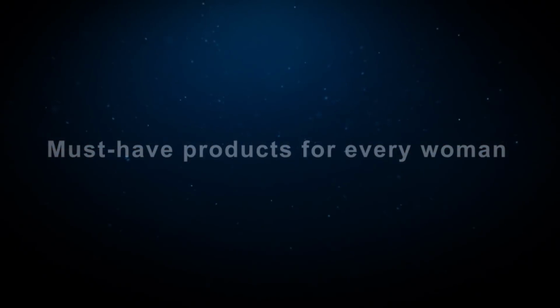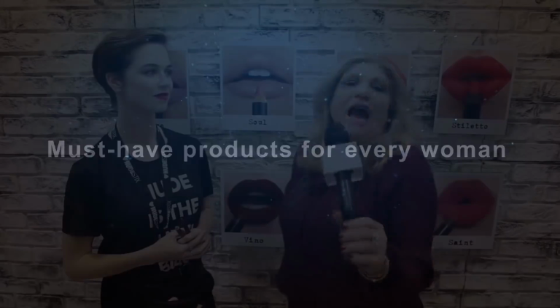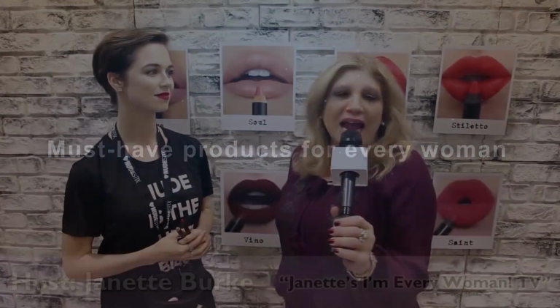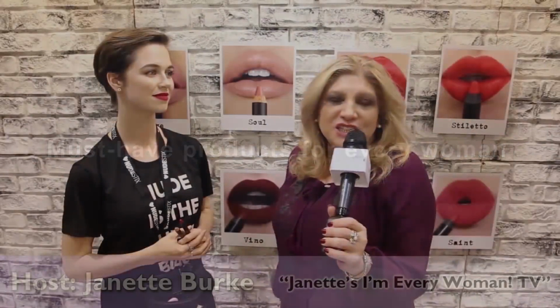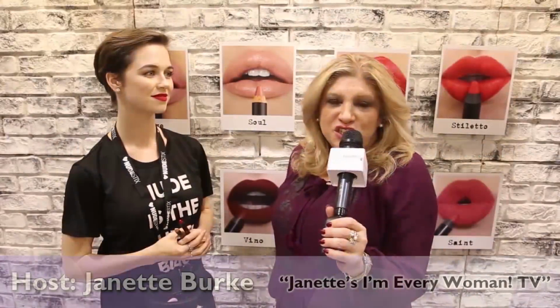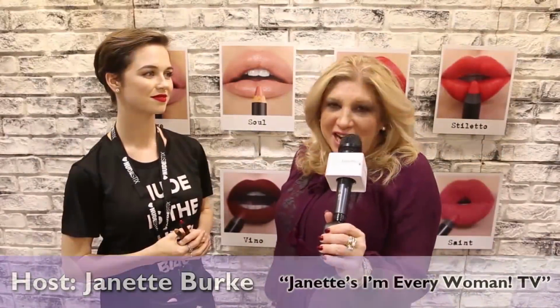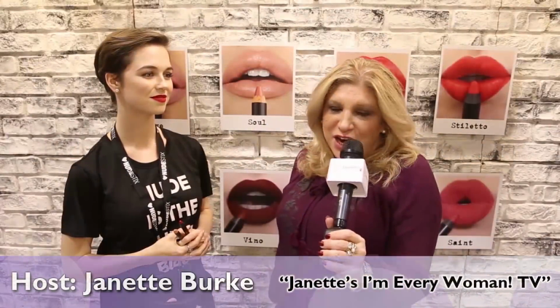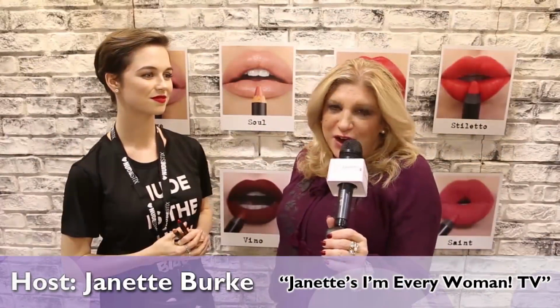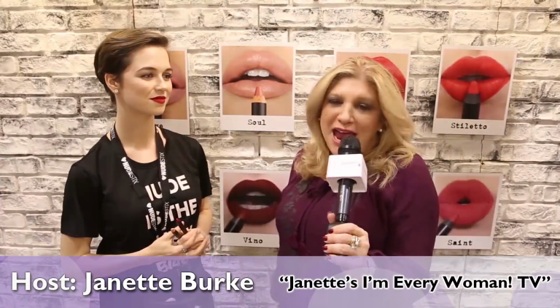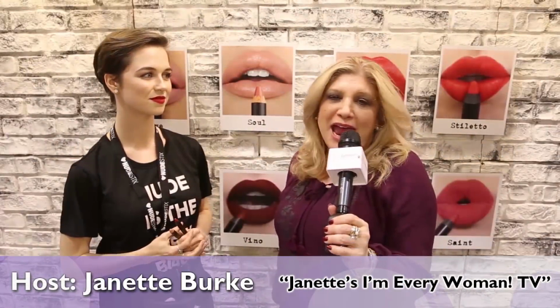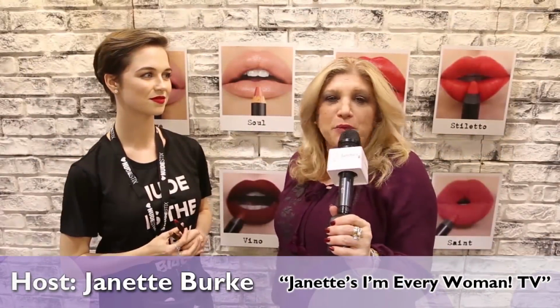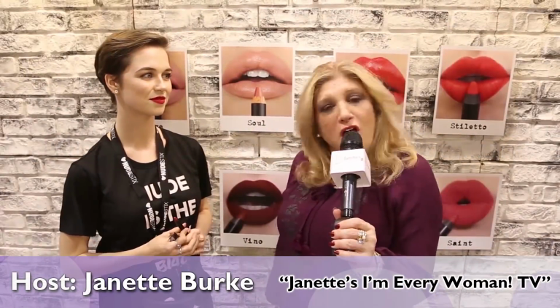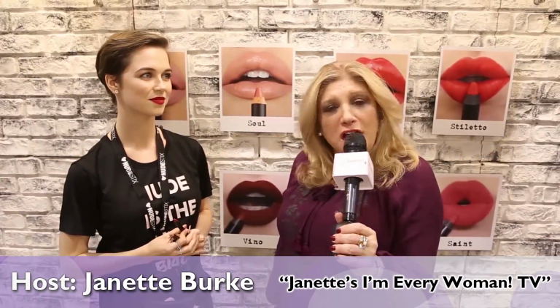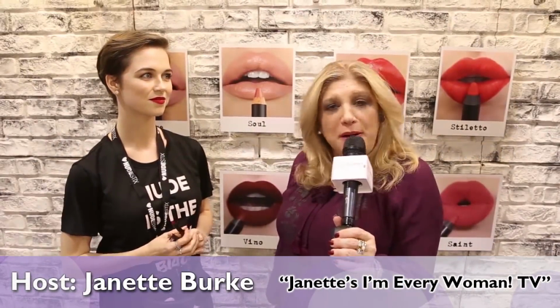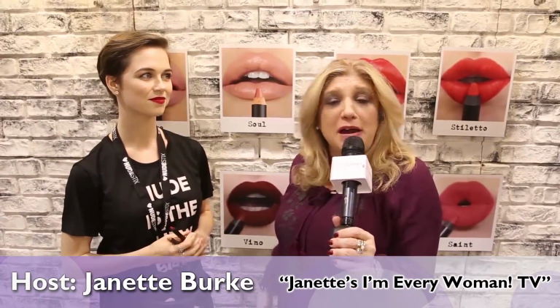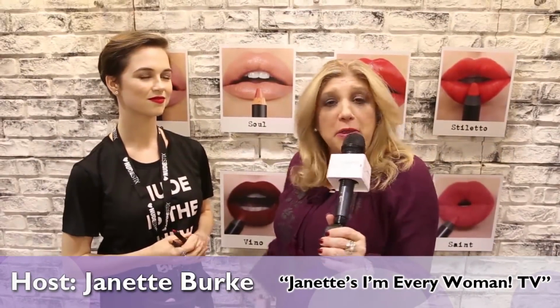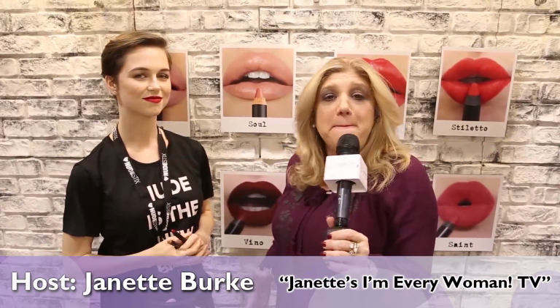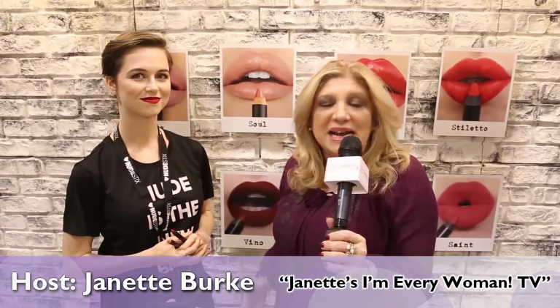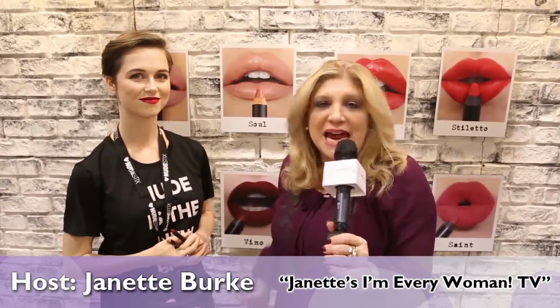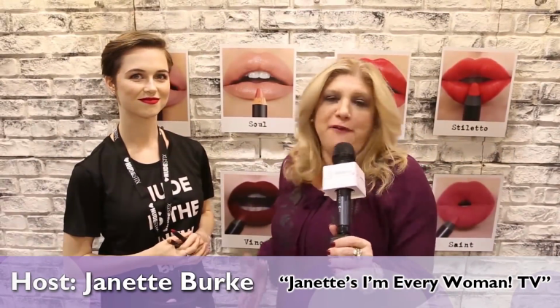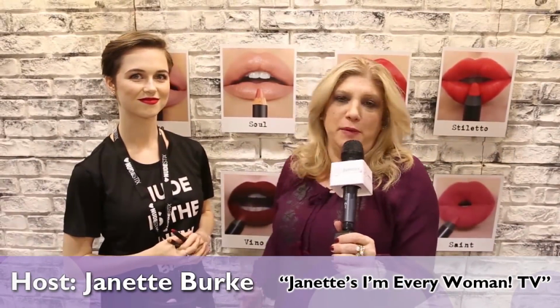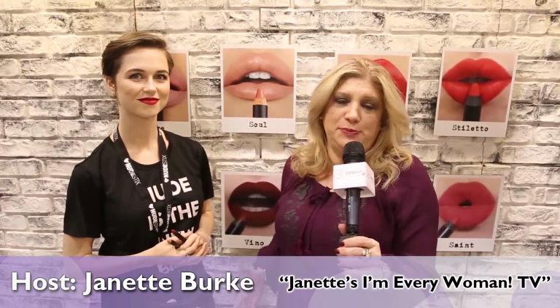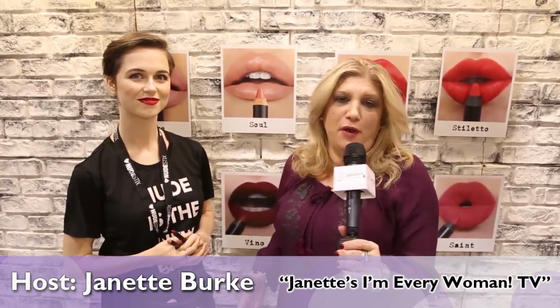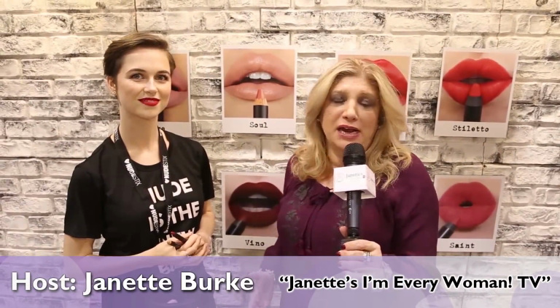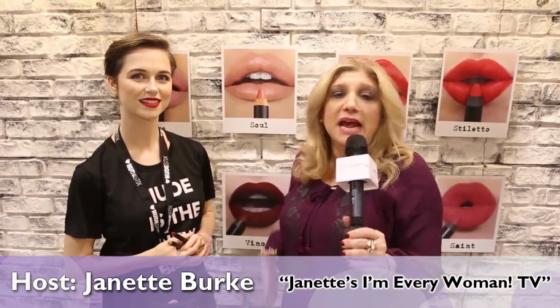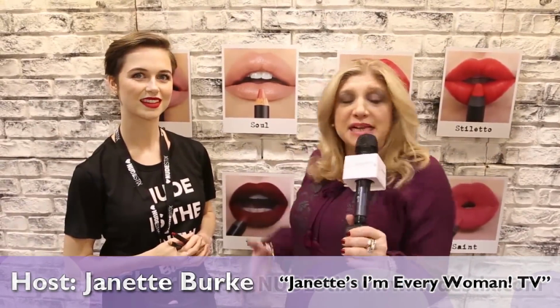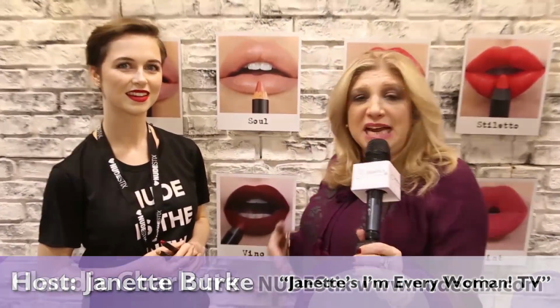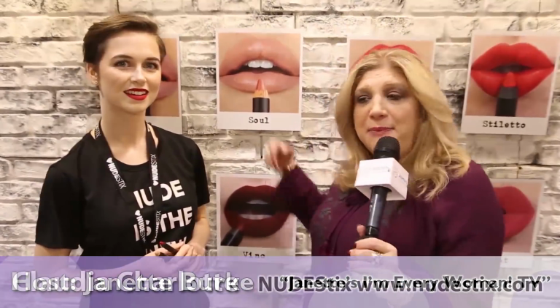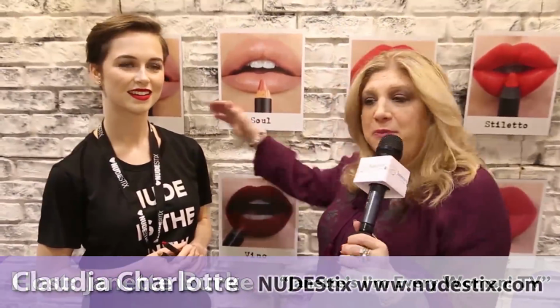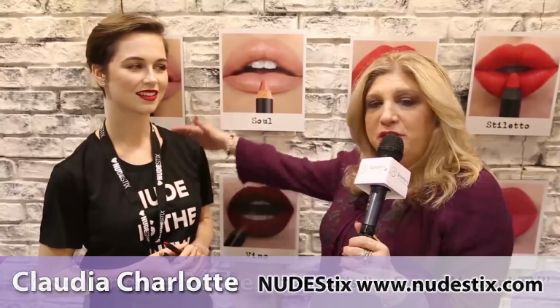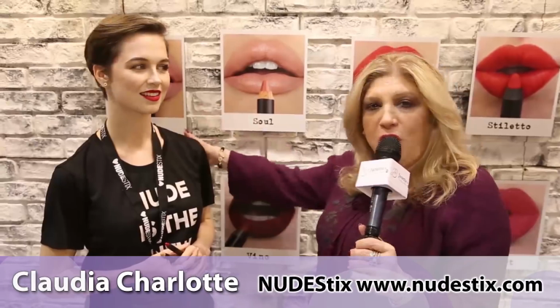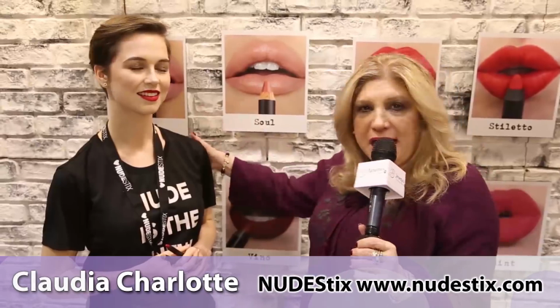Hi, it's Jeanette here, and we're talking about another must-have woman's product.